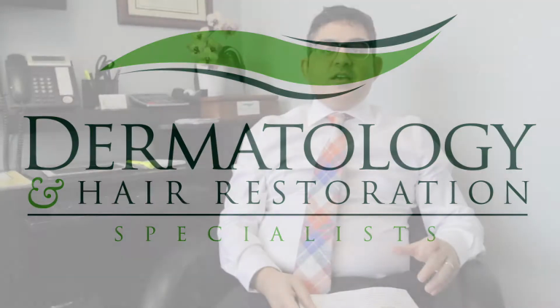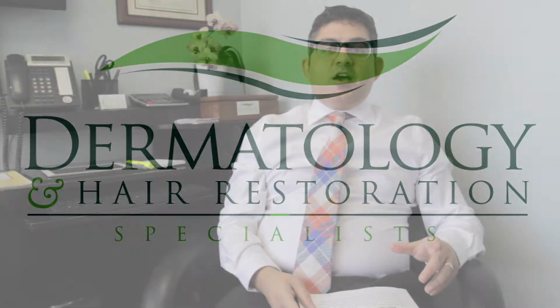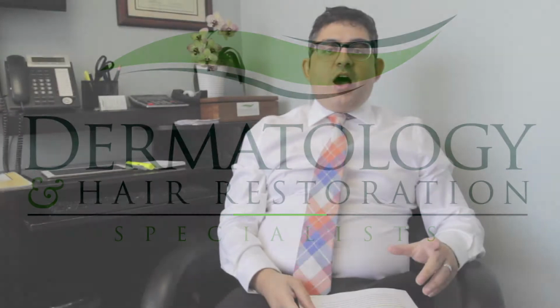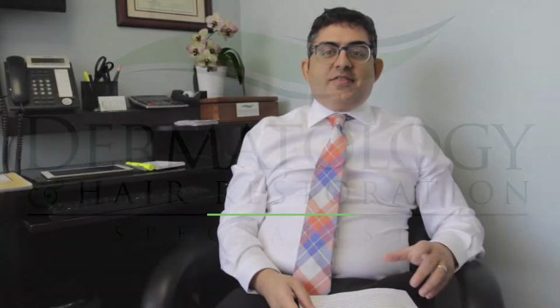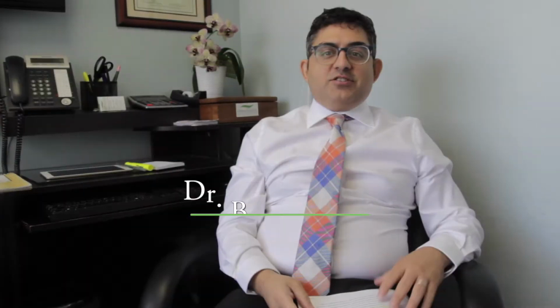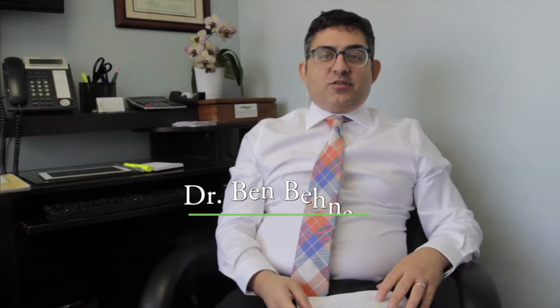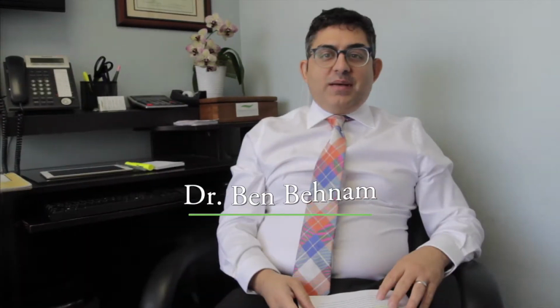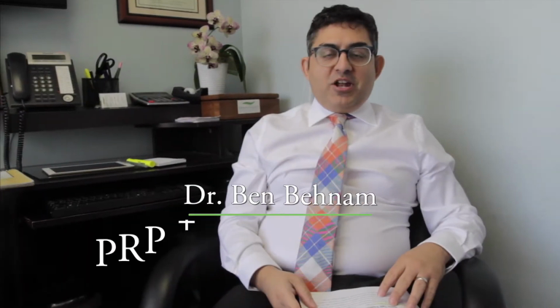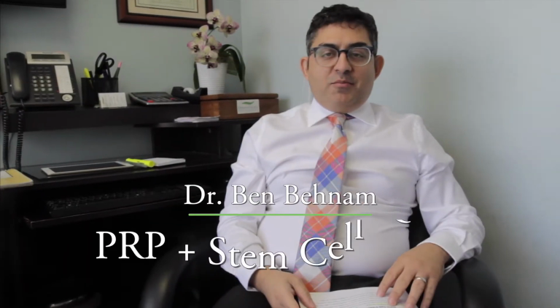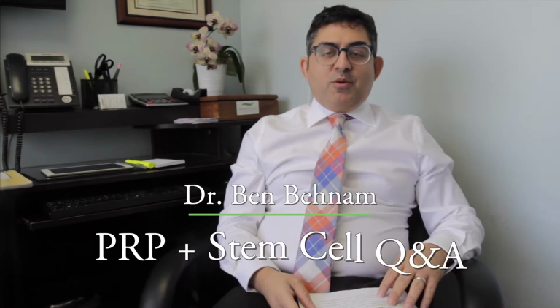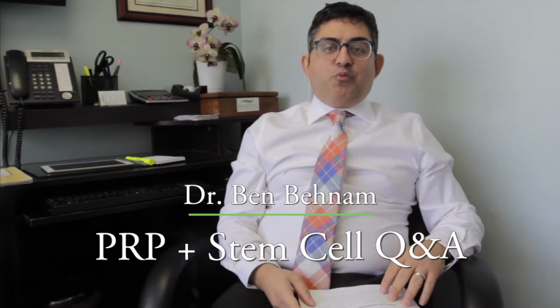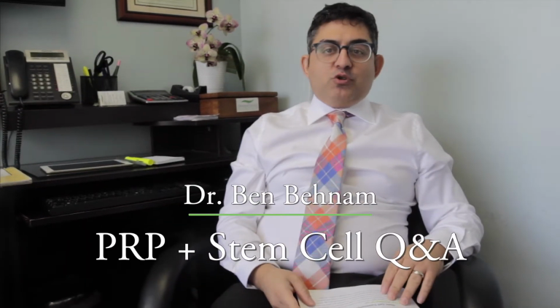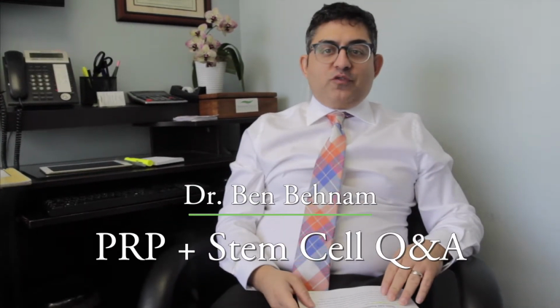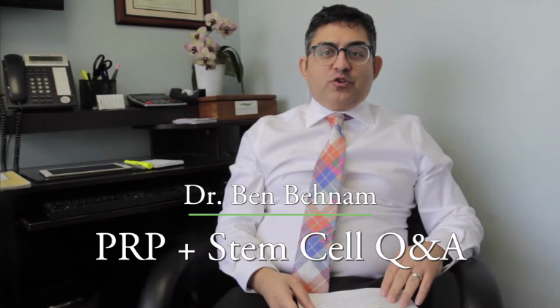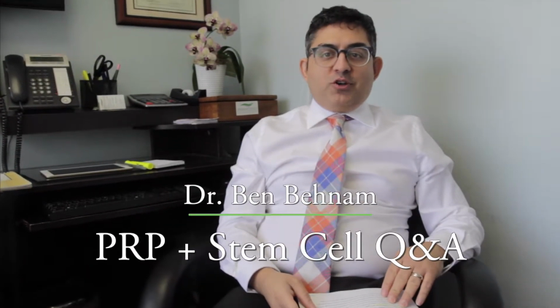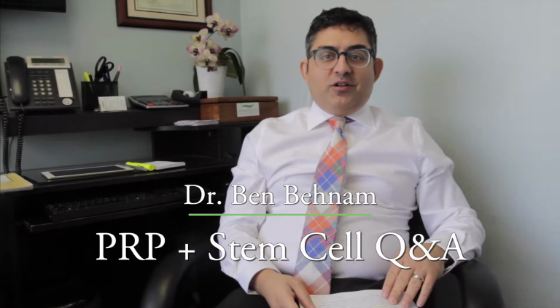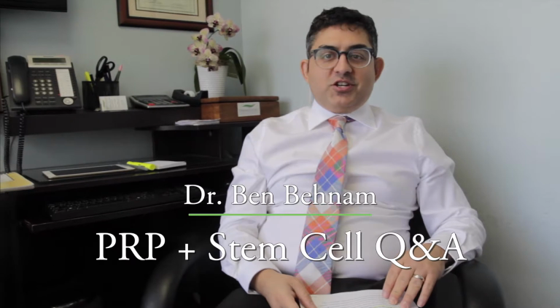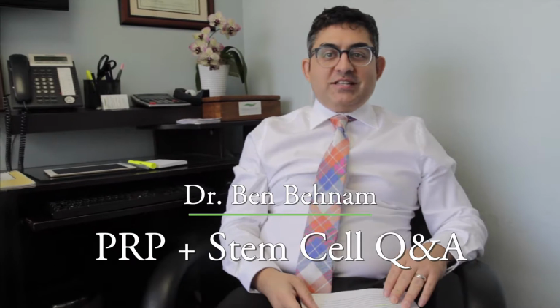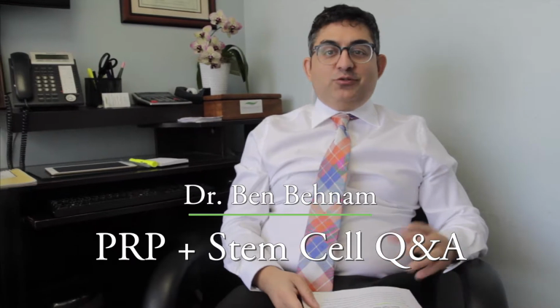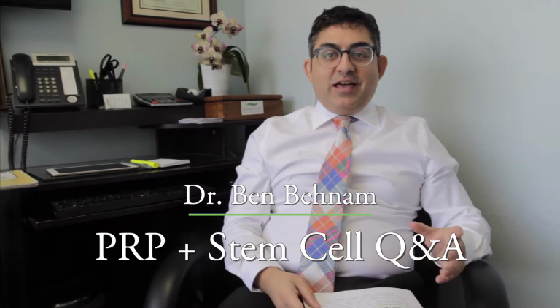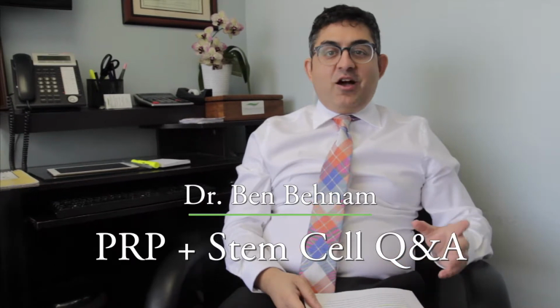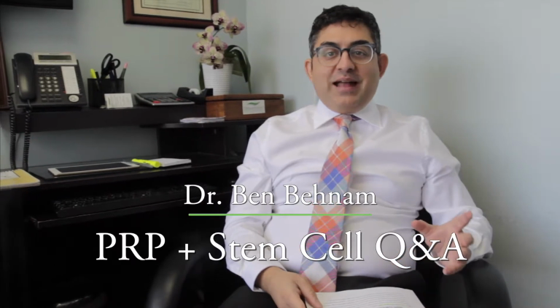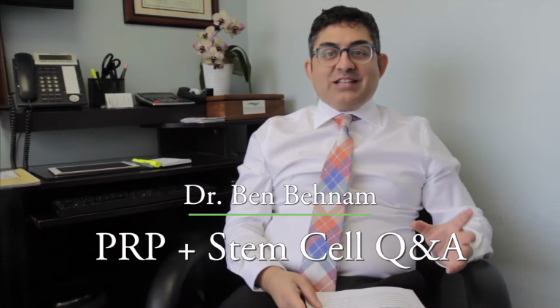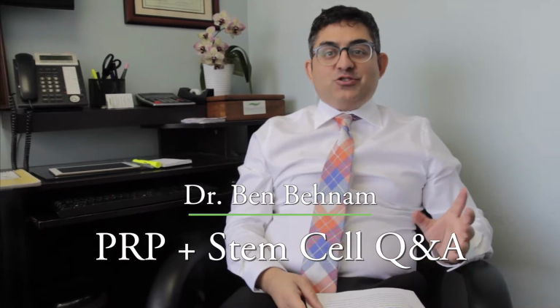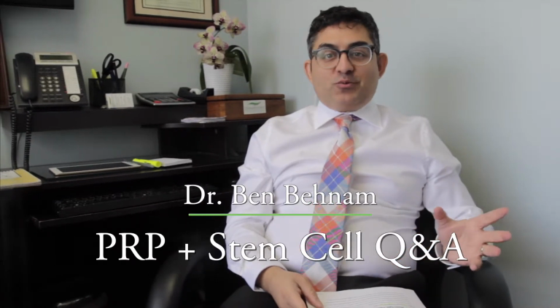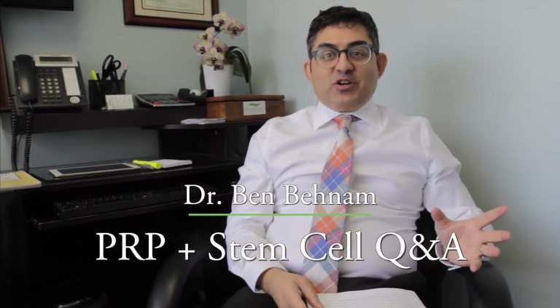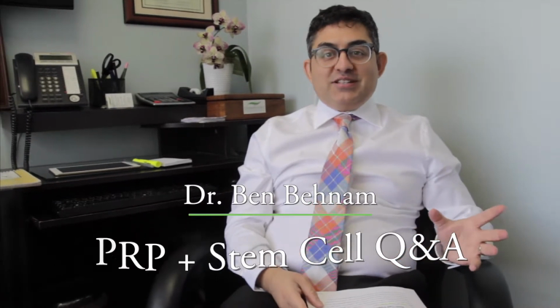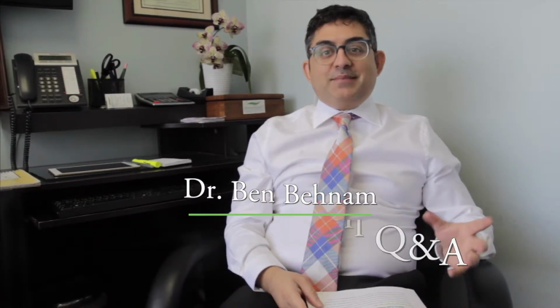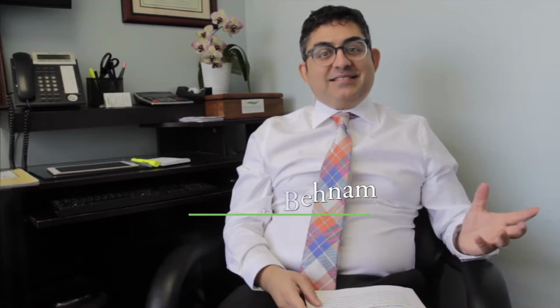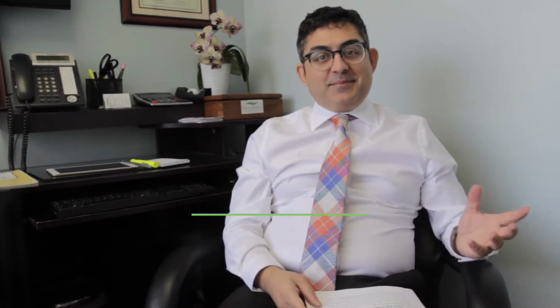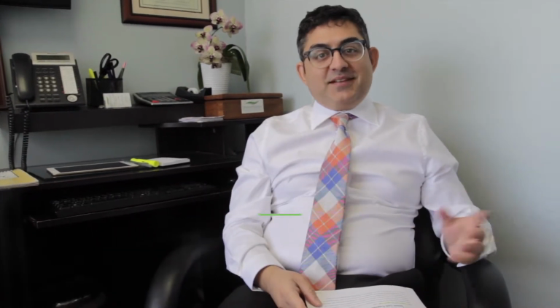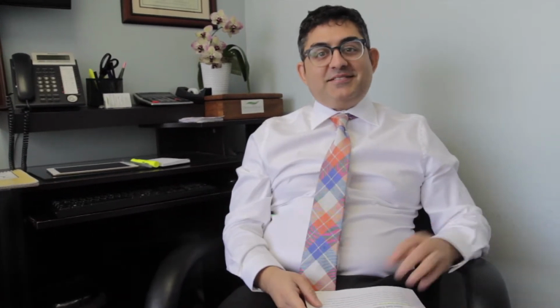Hi, this is Dr. Ben Benham. I'm a board-certified dermatologist and today I'm going to answer some questions about stem cells.